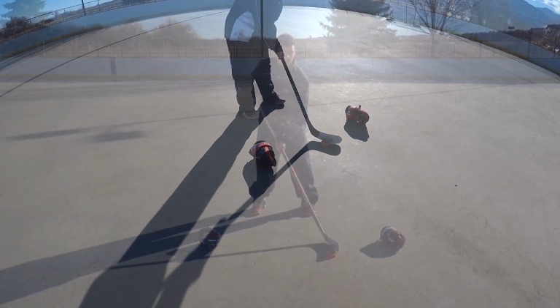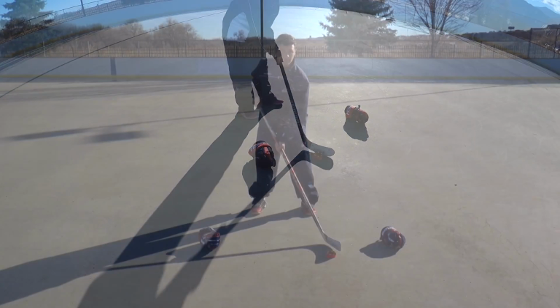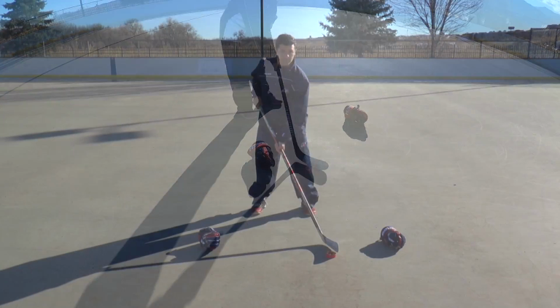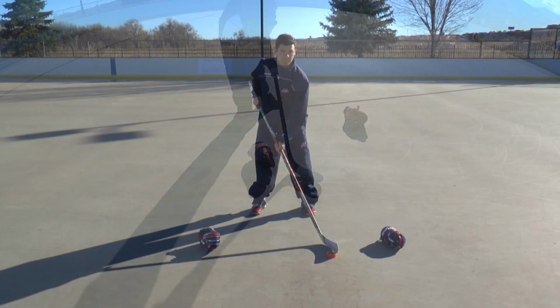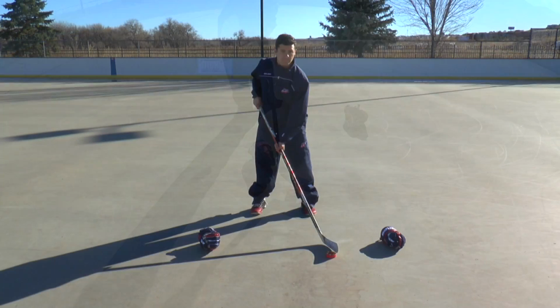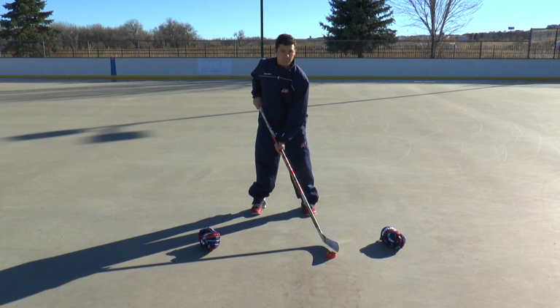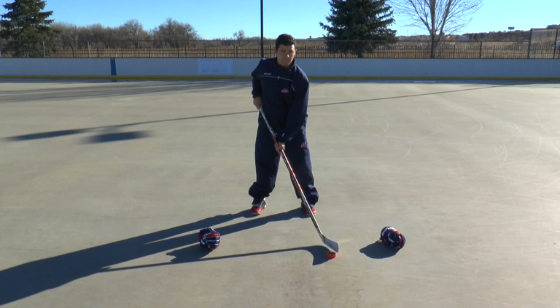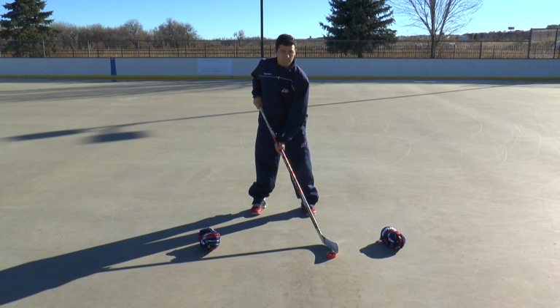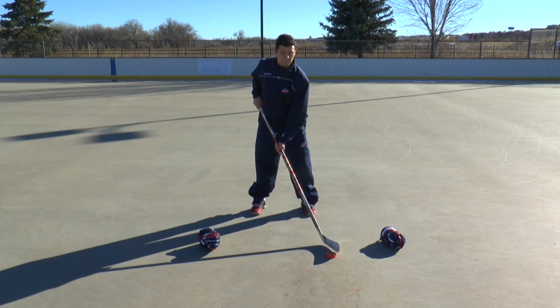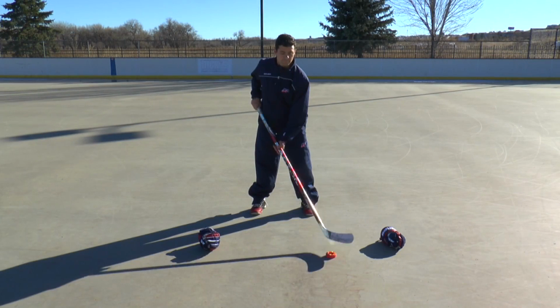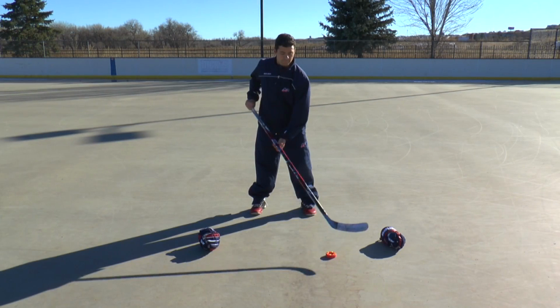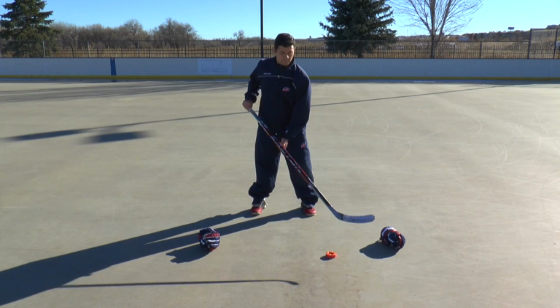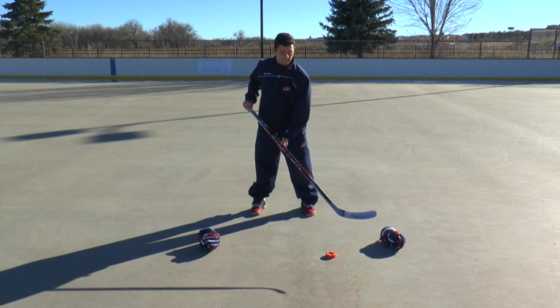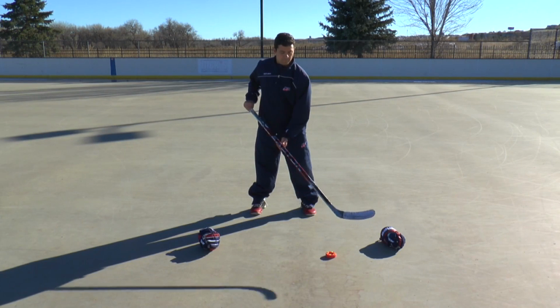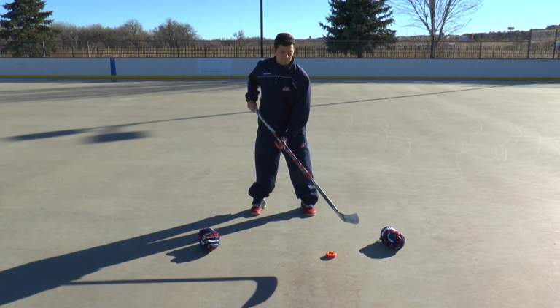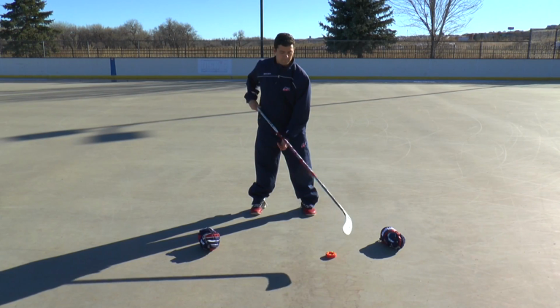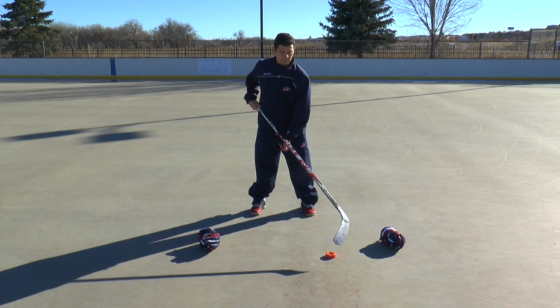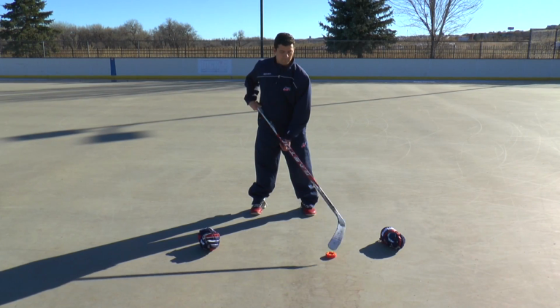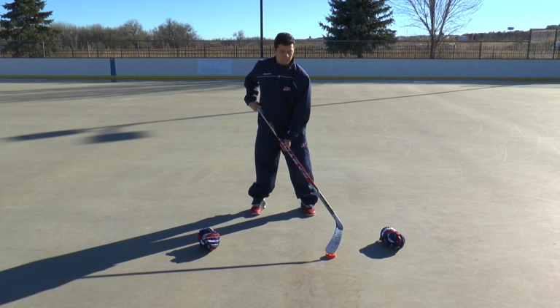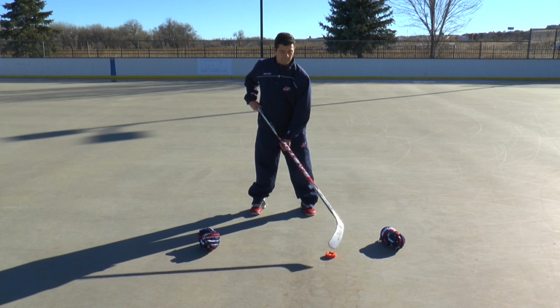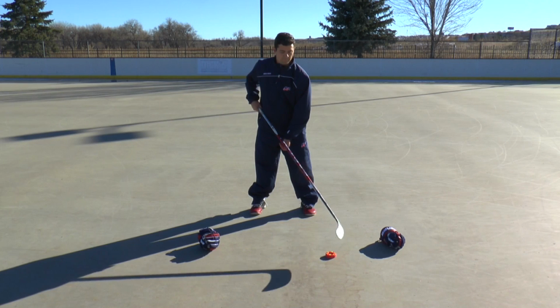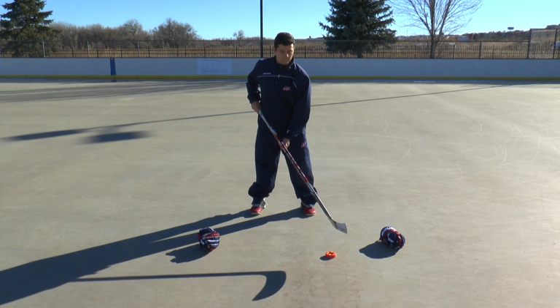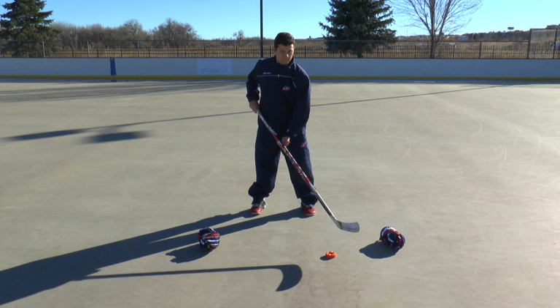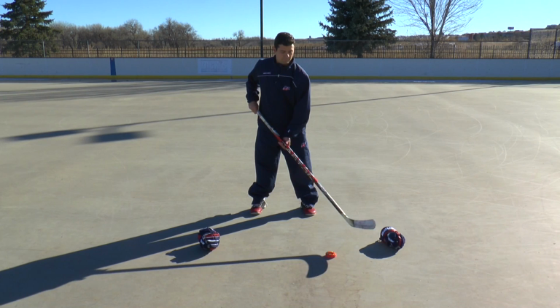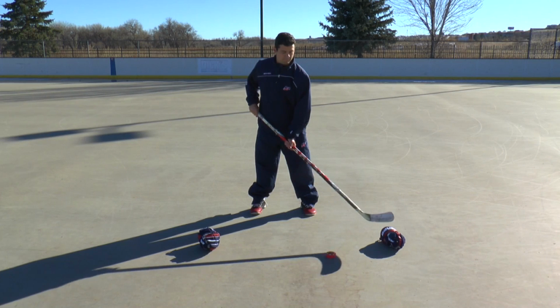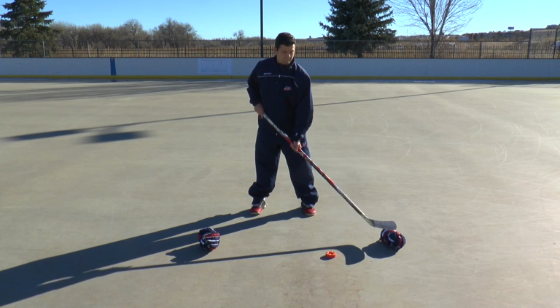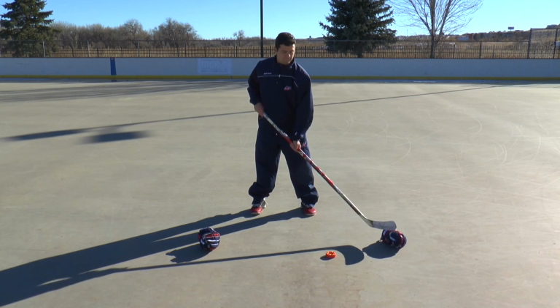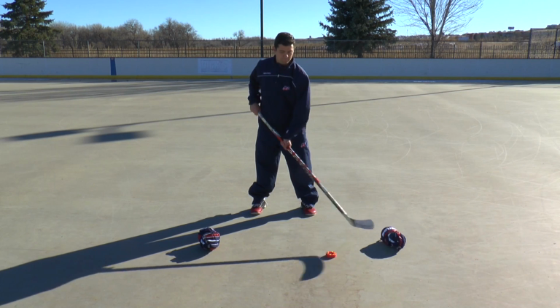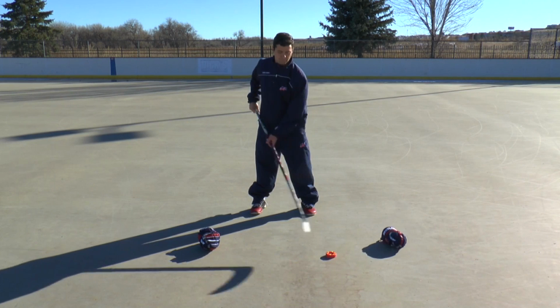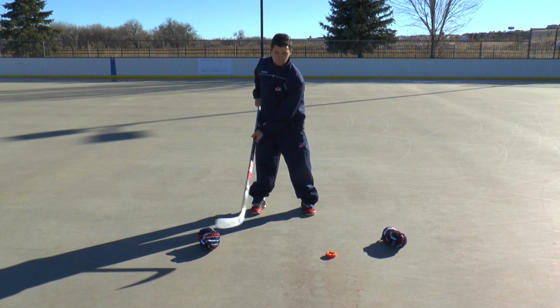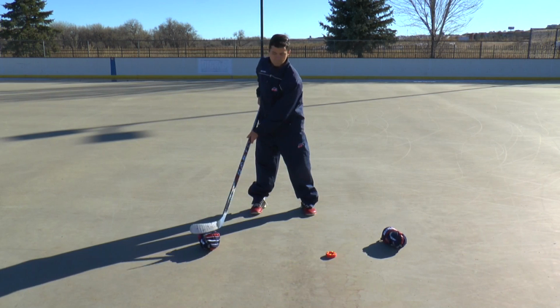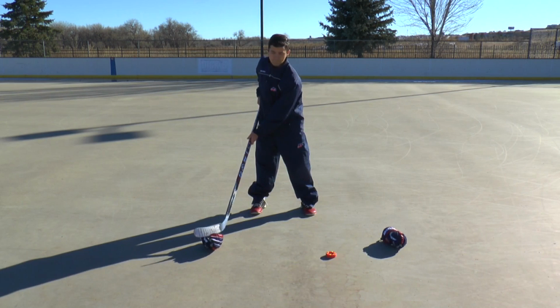All you need for this drill are your stick, a puck or tennis ball, and your gloves to practice.